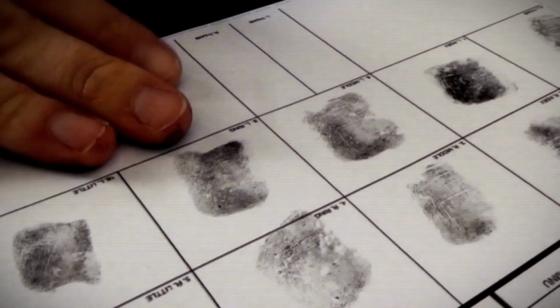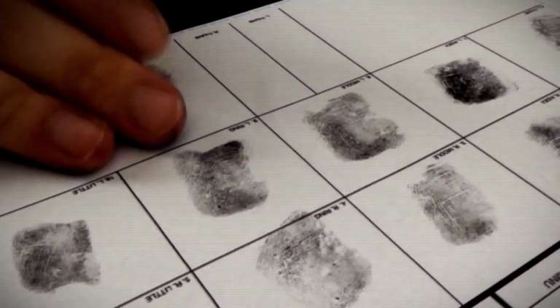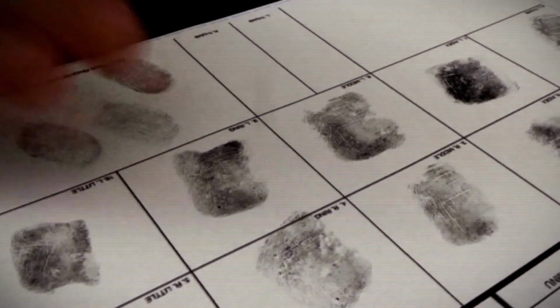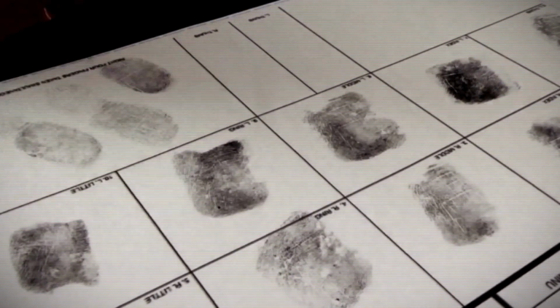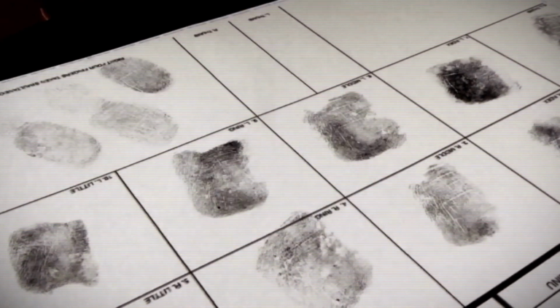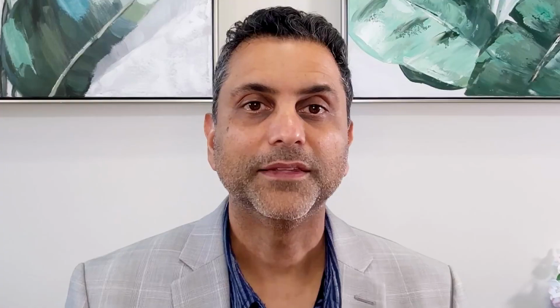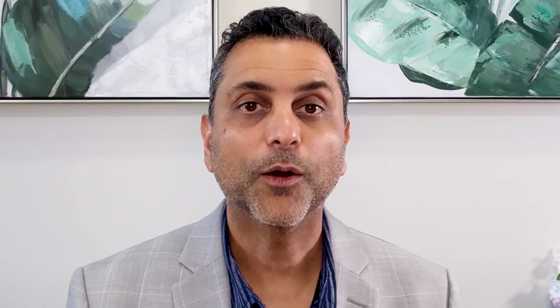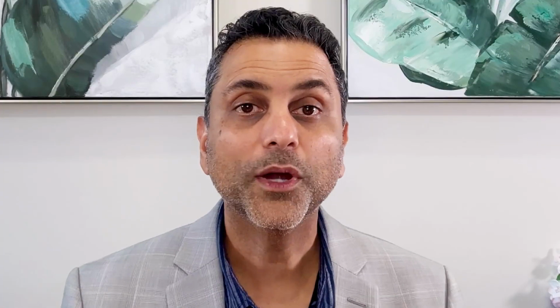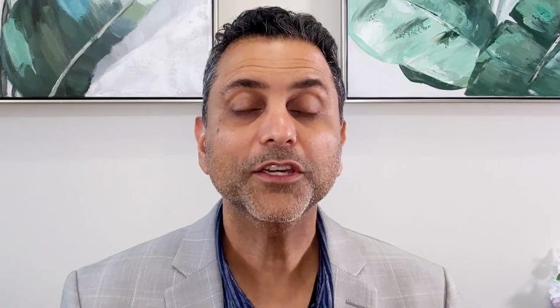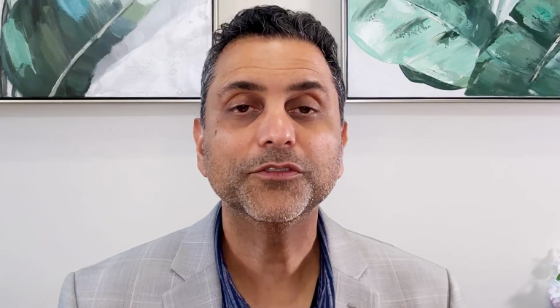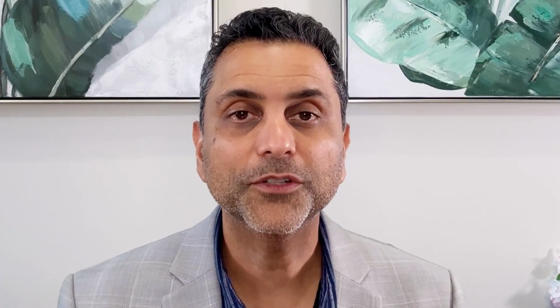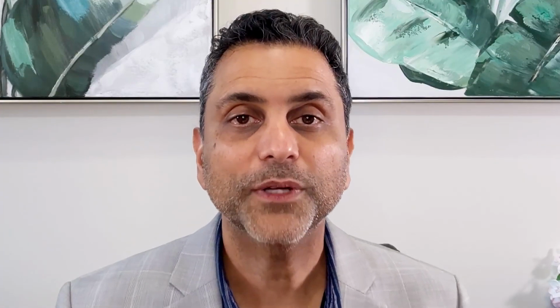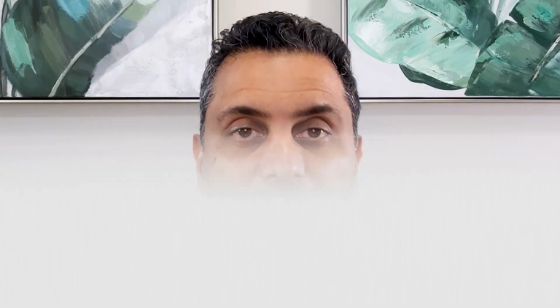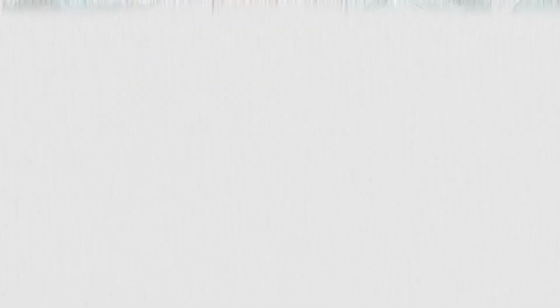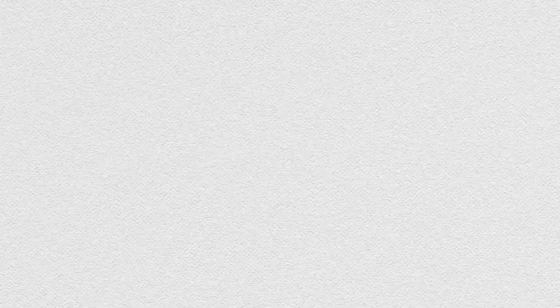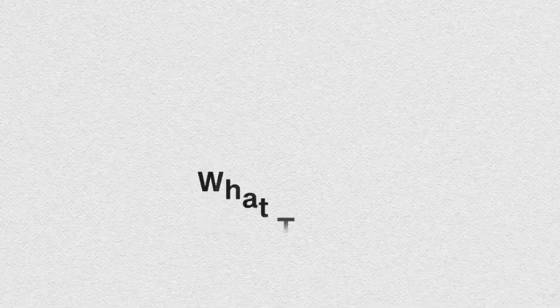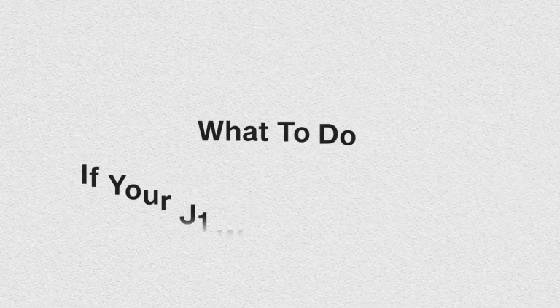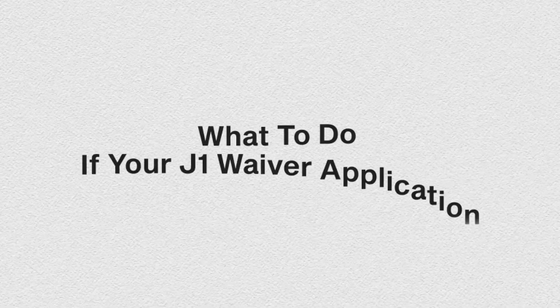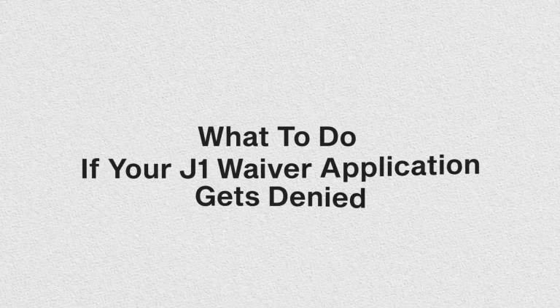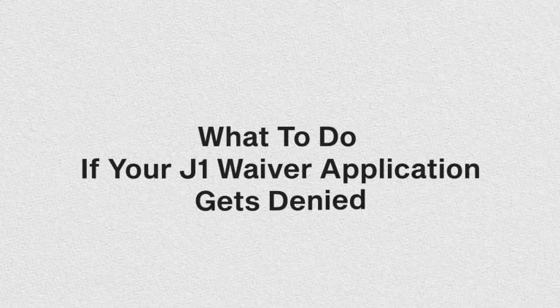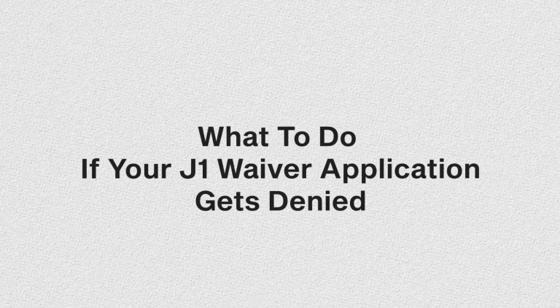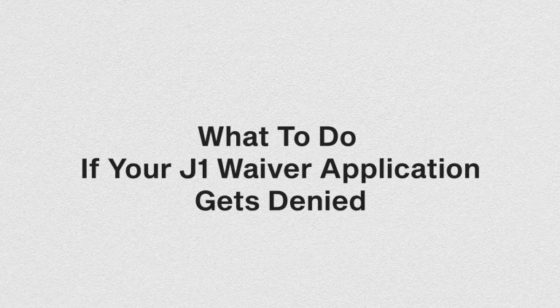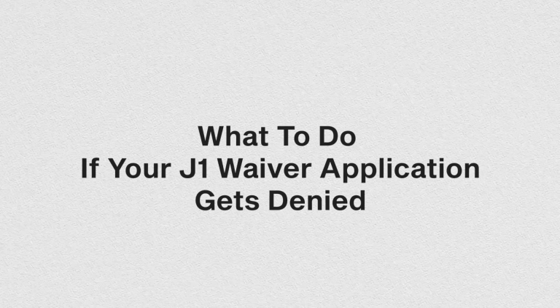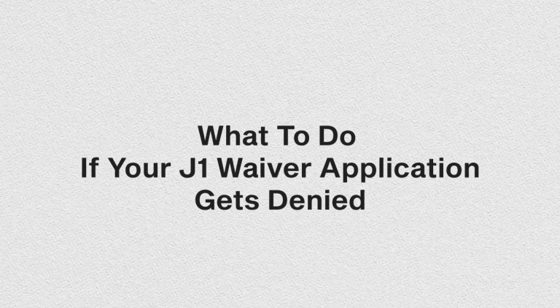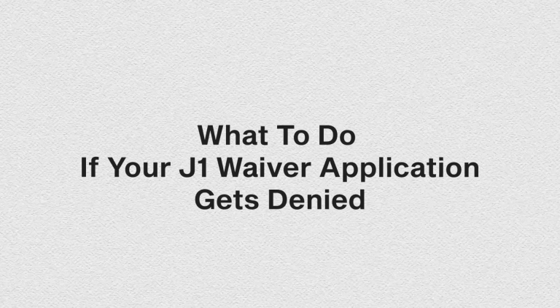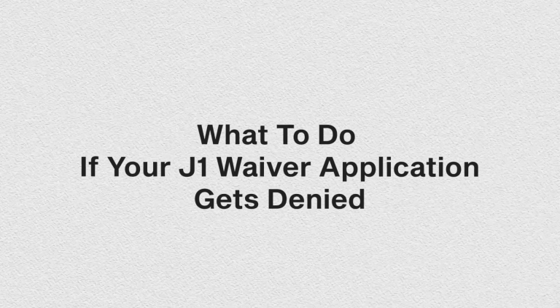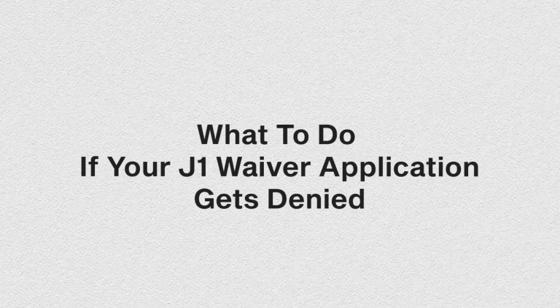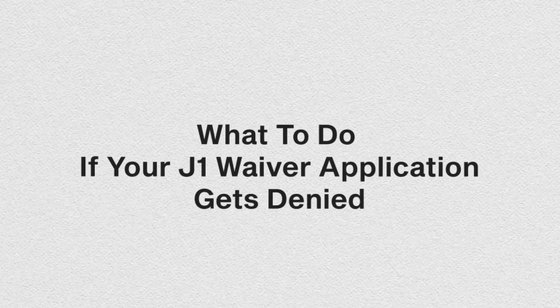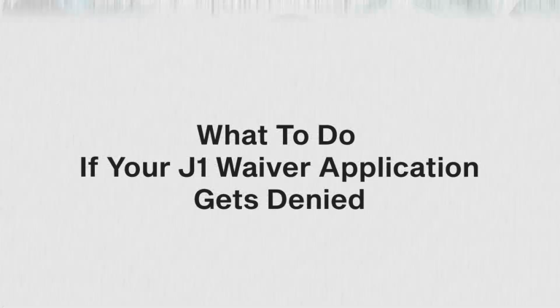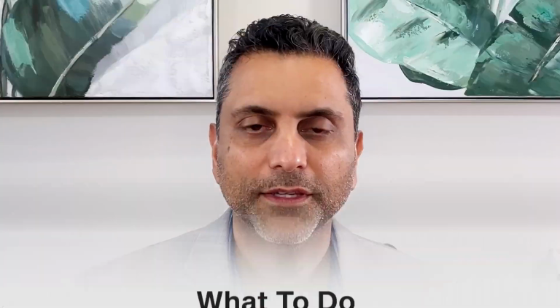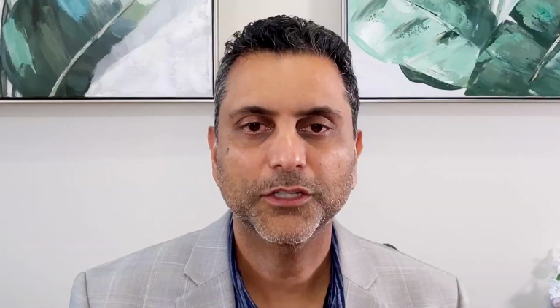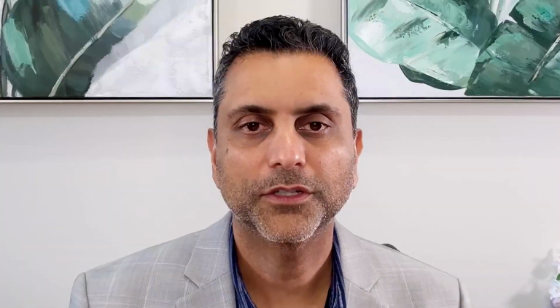Reason number five: security and admissibility concerns. If you have a history of criminal activity or security concerns, your application might be denied.